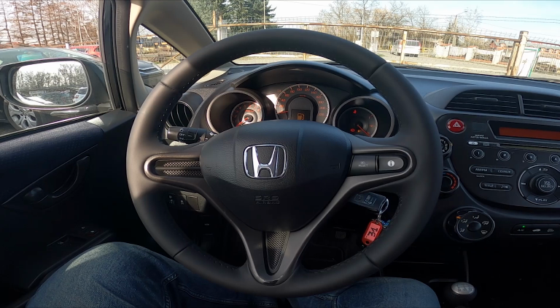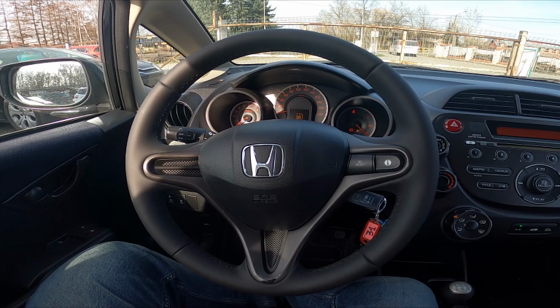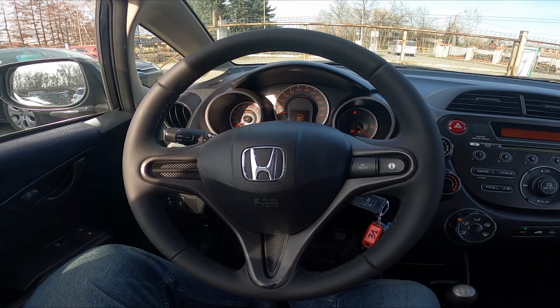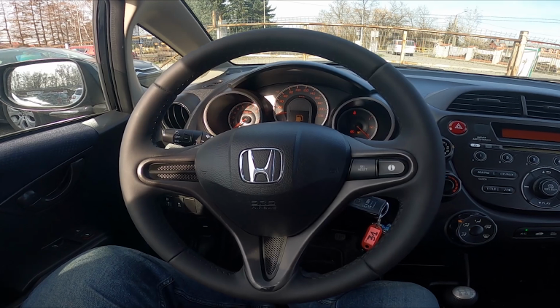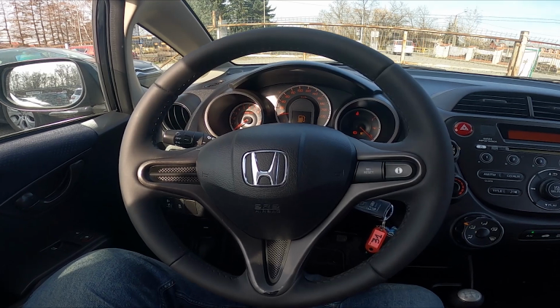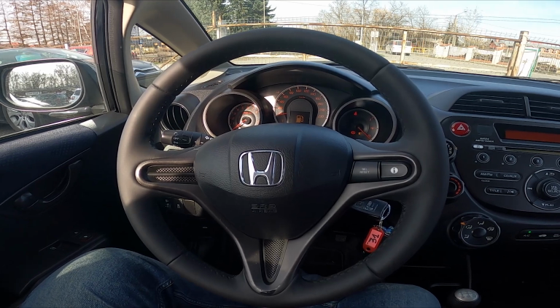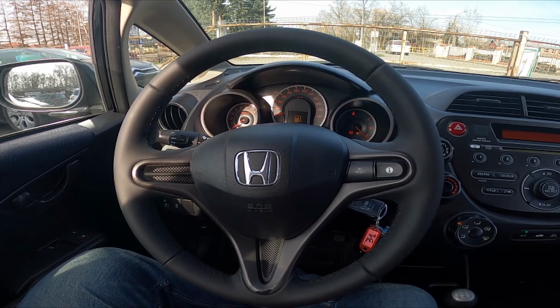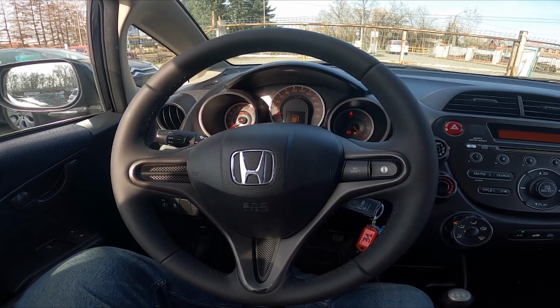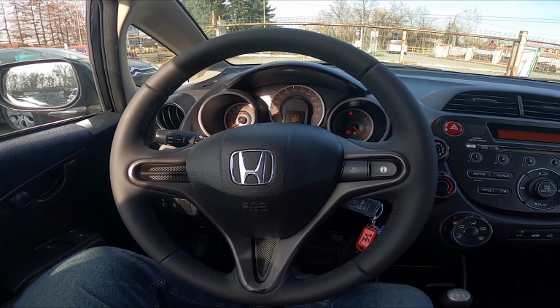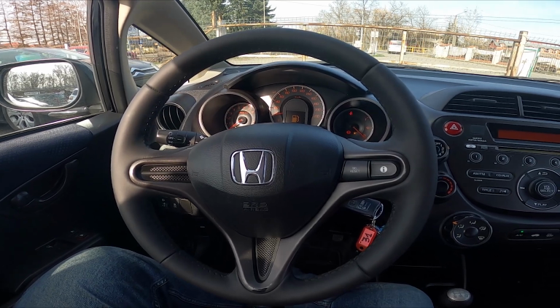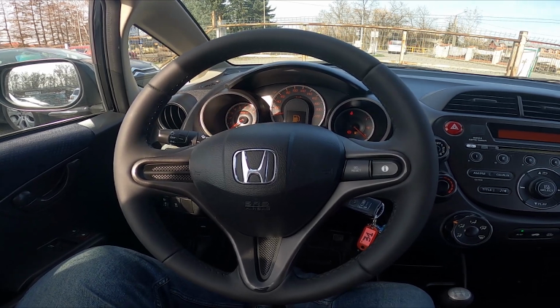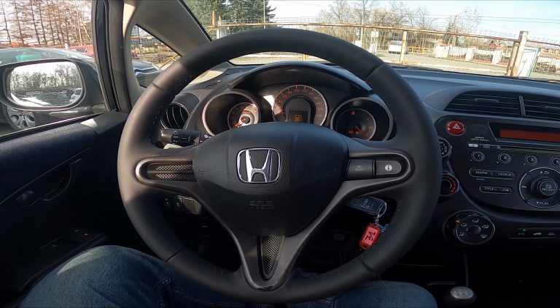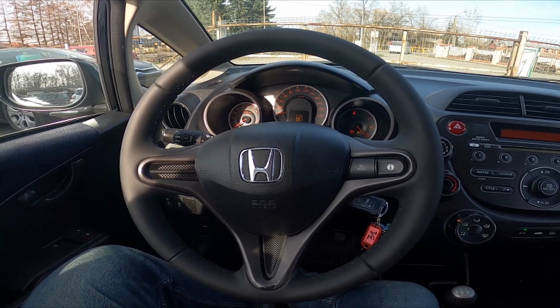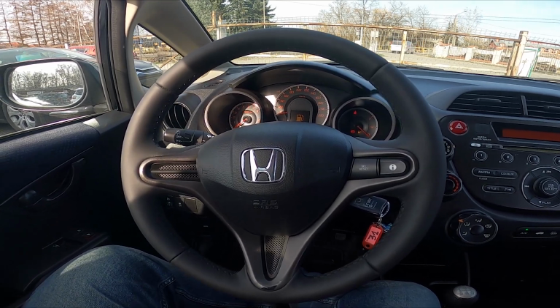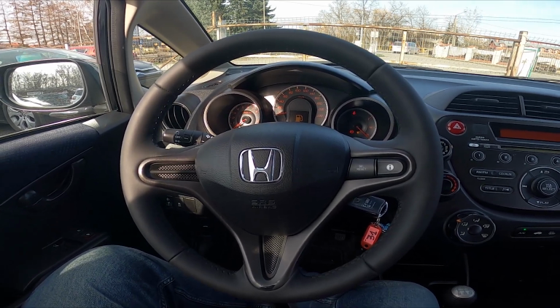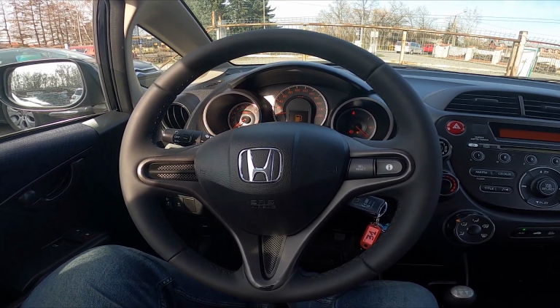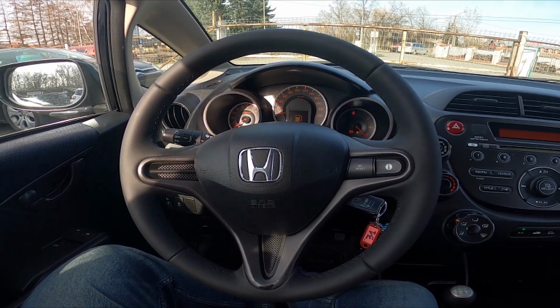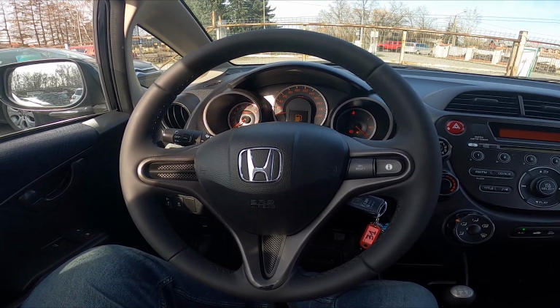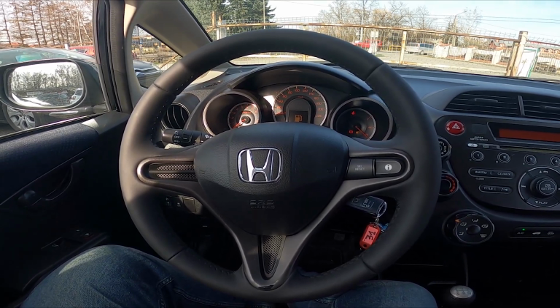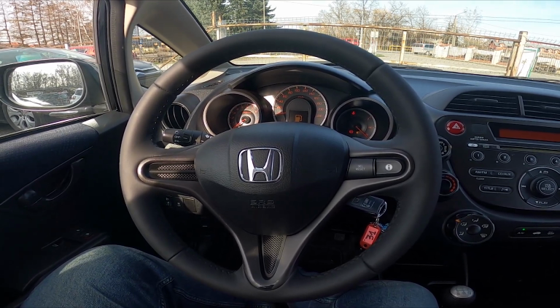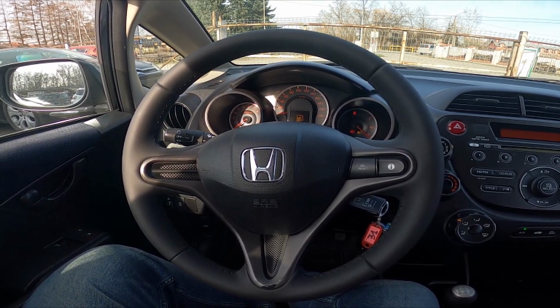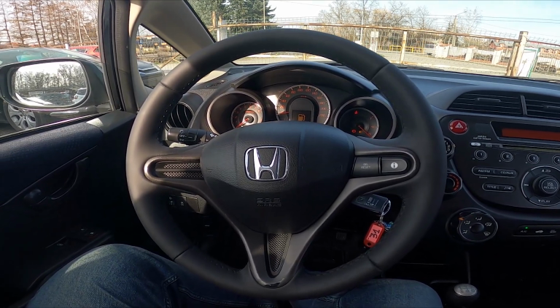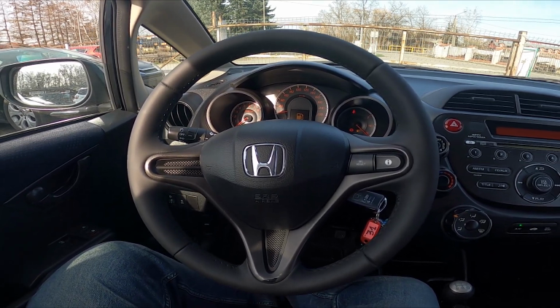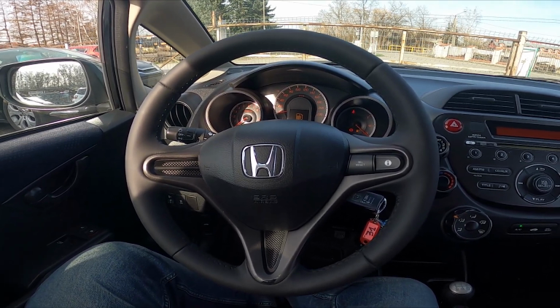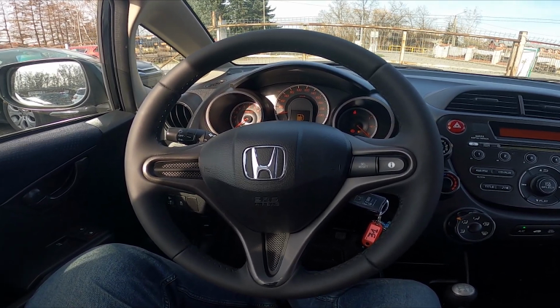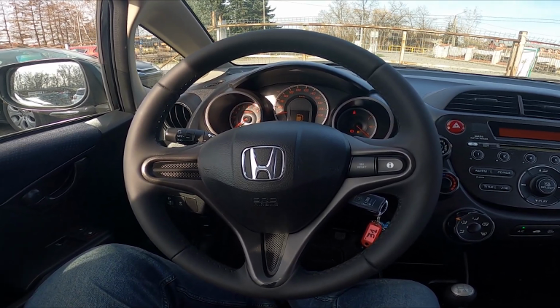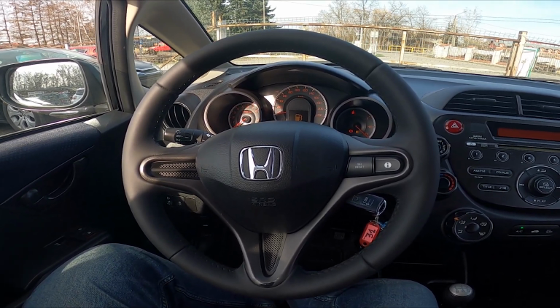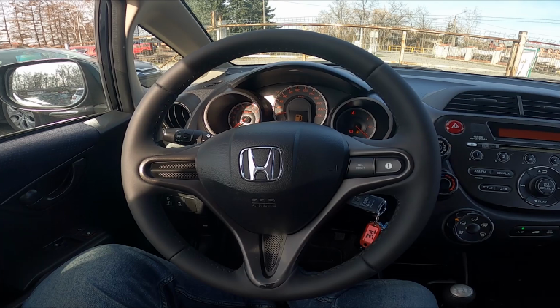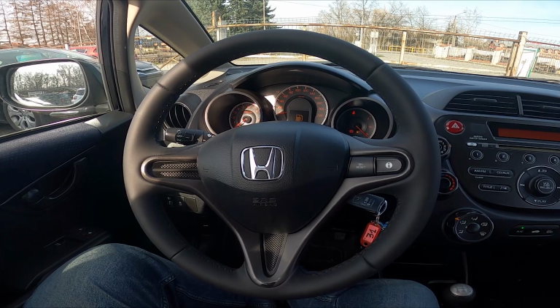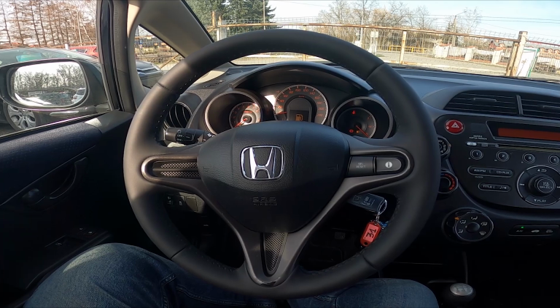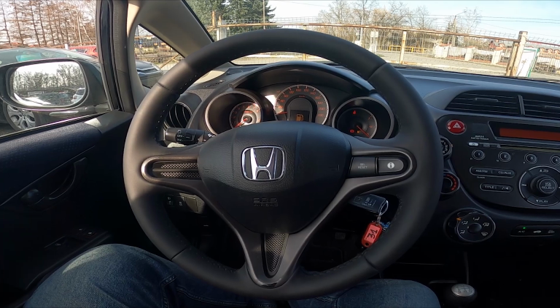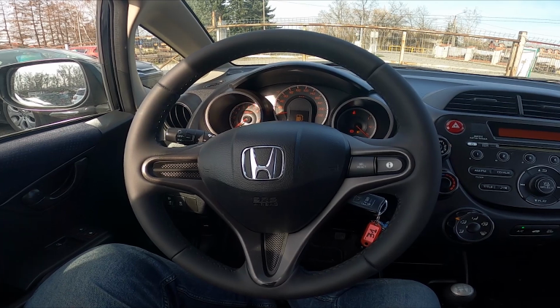Hello, today I'm in a Honda Jazz. In this video I'll show you how to enable rear fog lights.